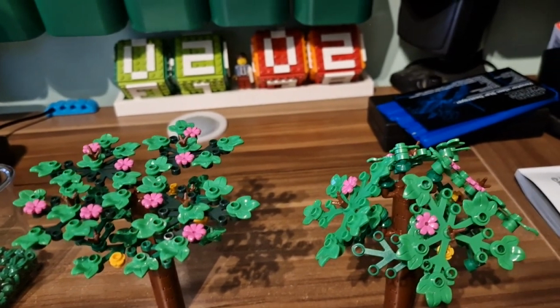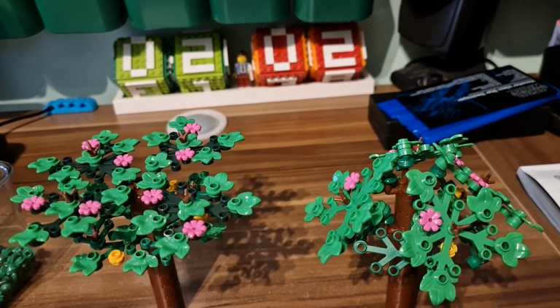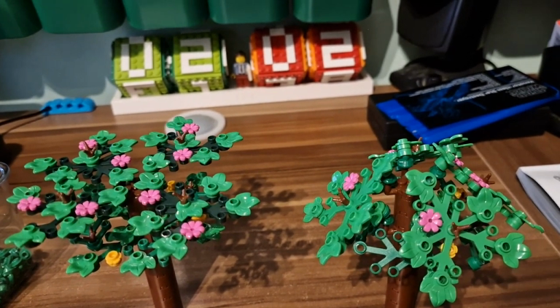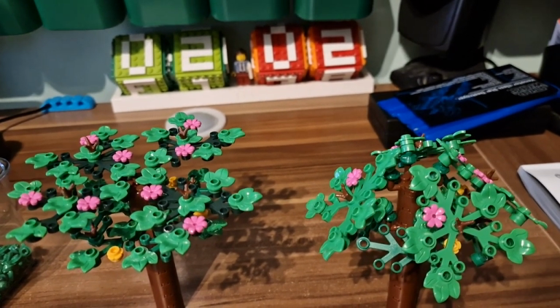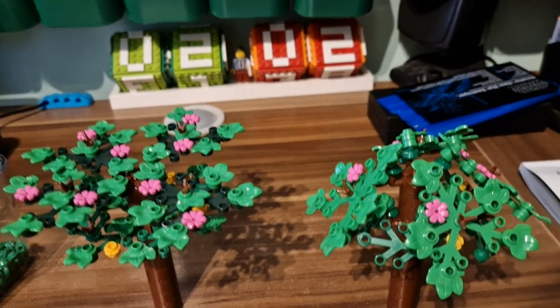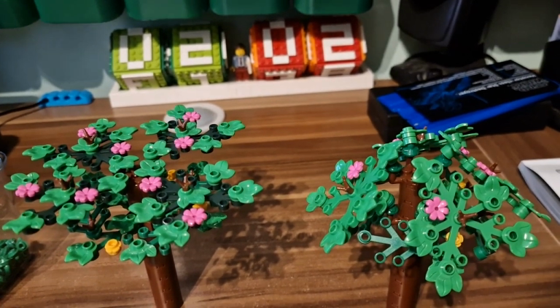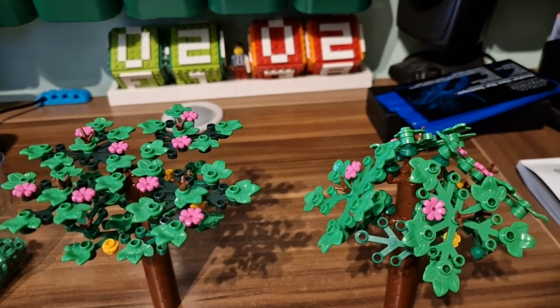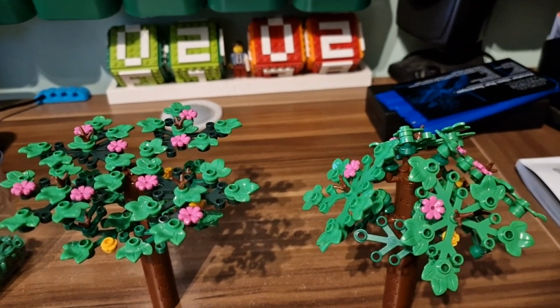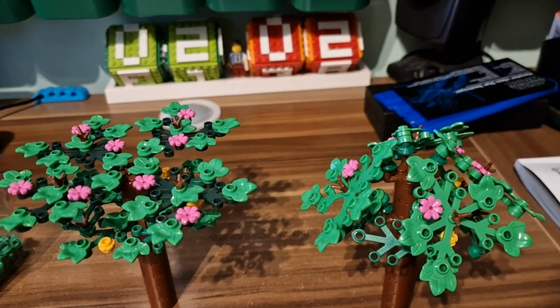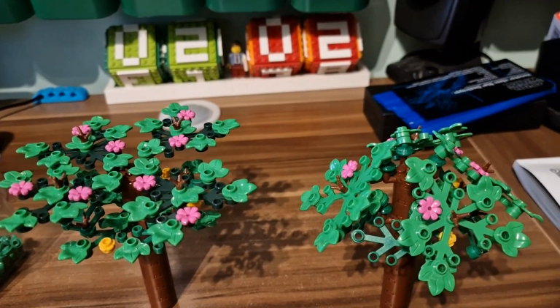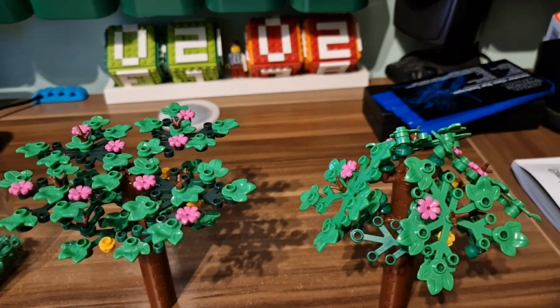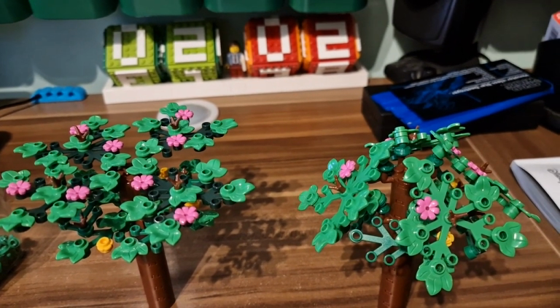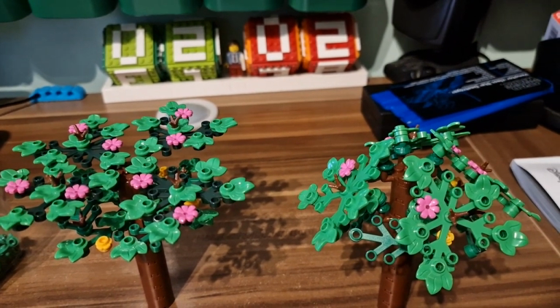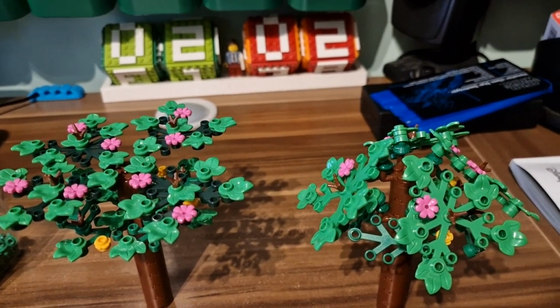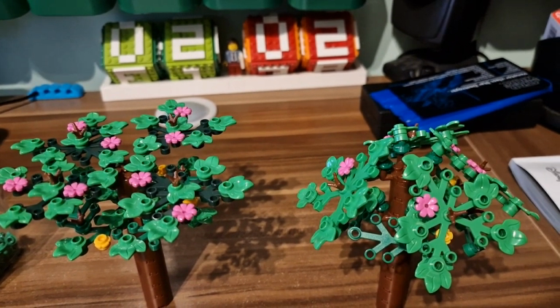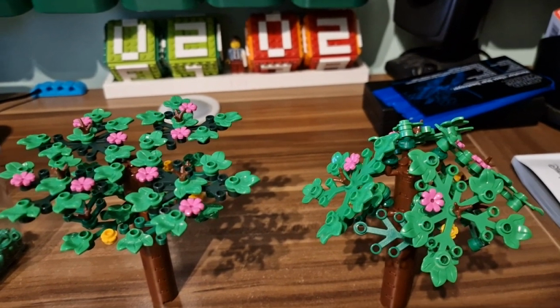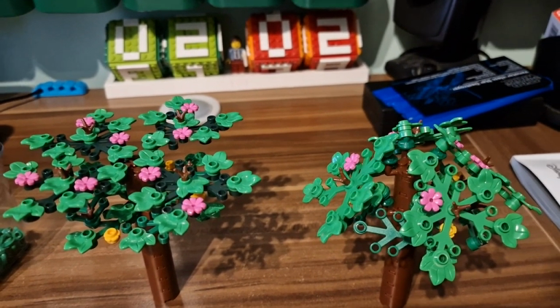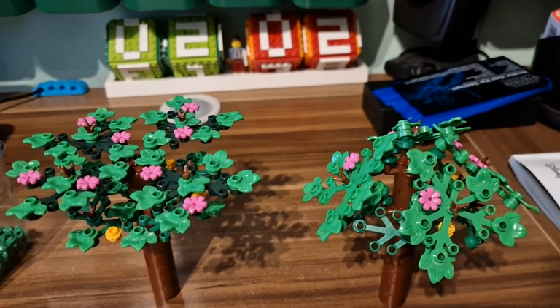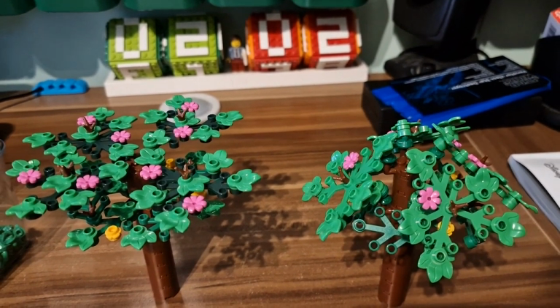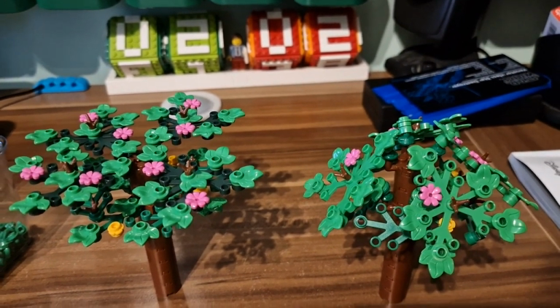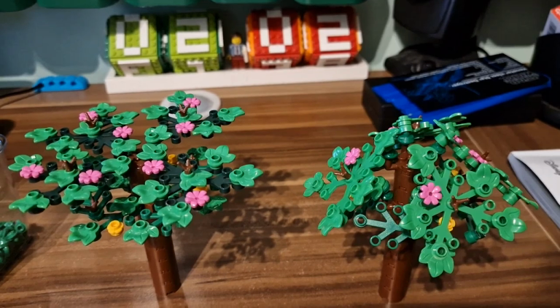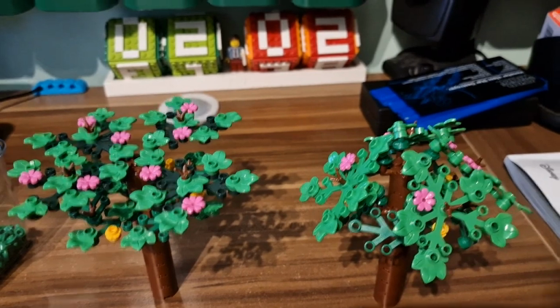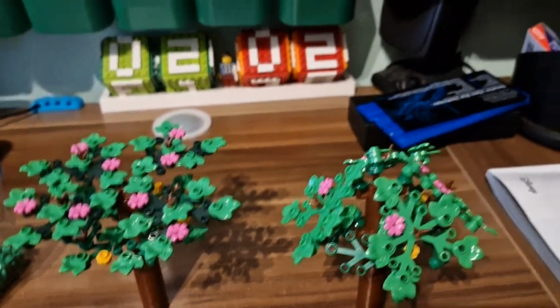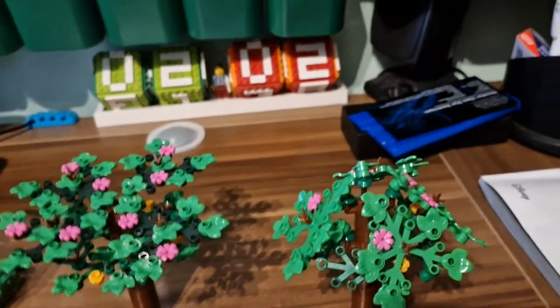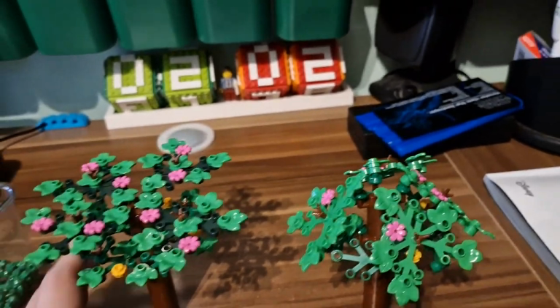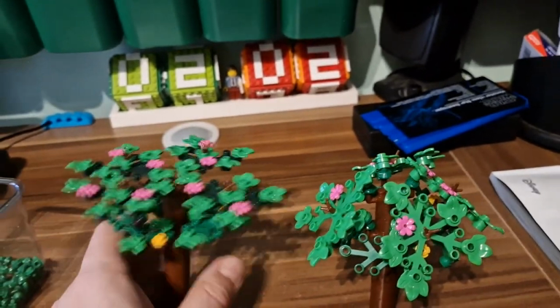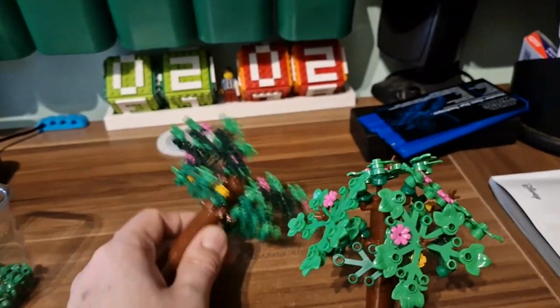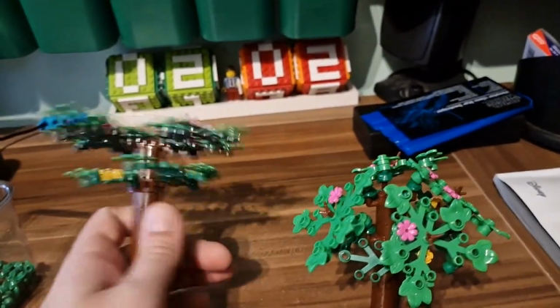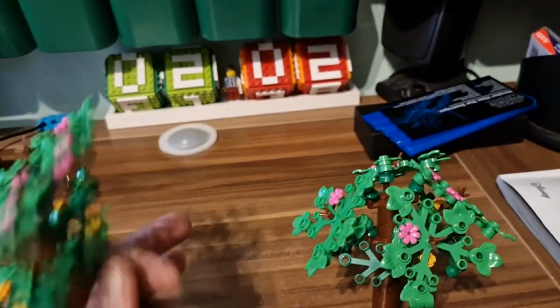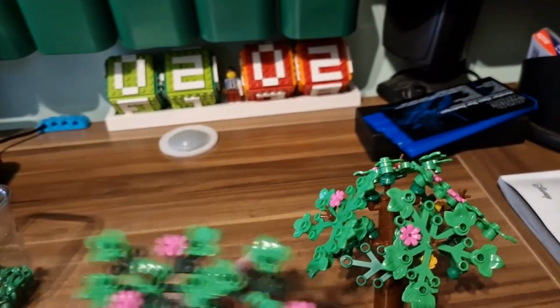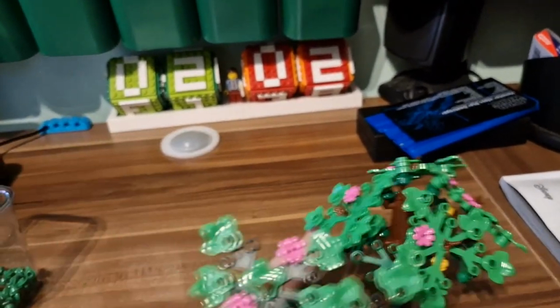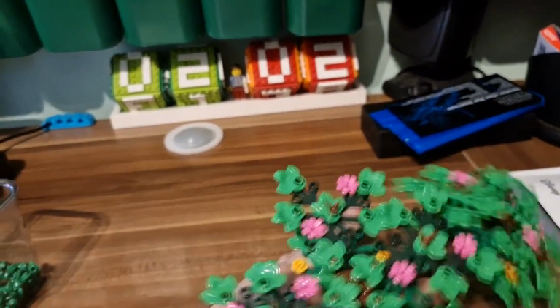I'm not sure whether to redo it in this format, keep it as is, or figure out something else. Let me know in the comments below what you think about the trees!